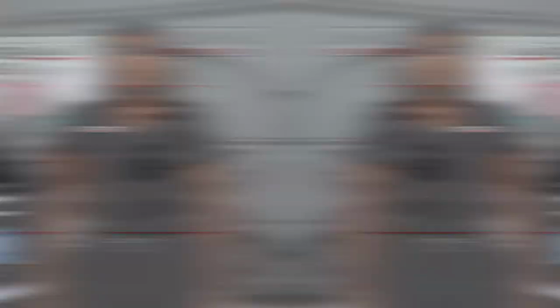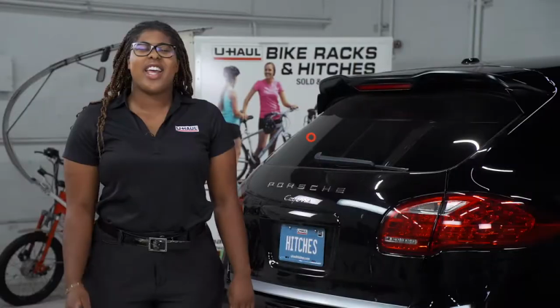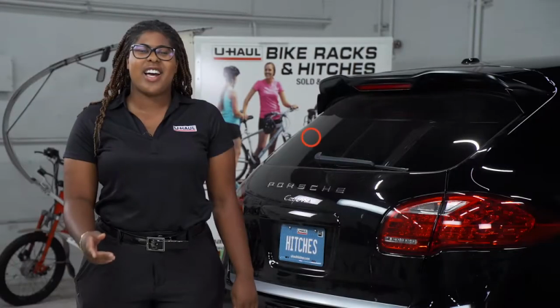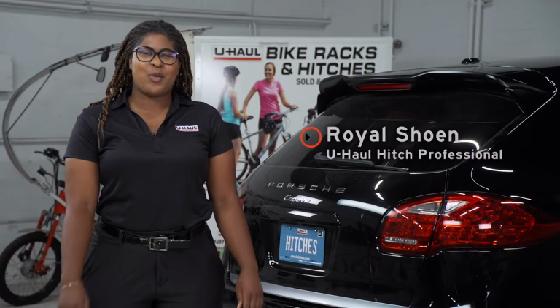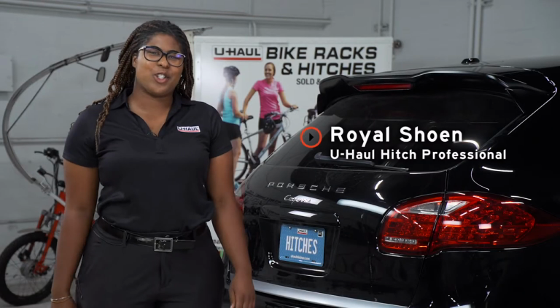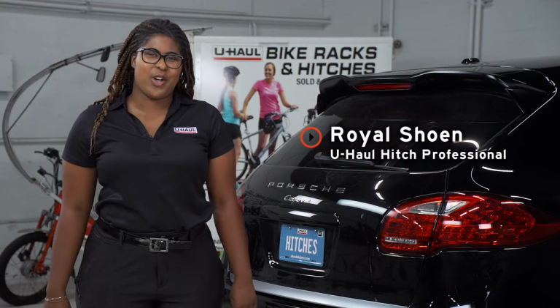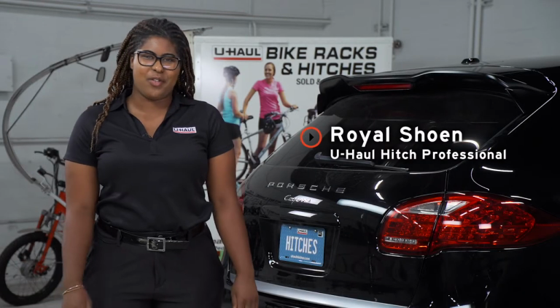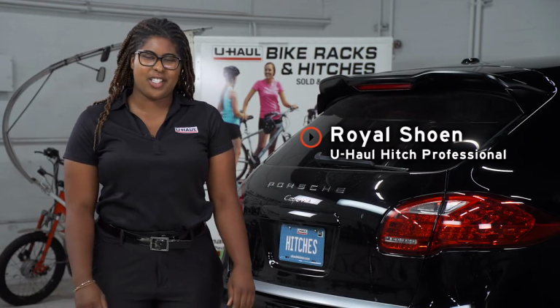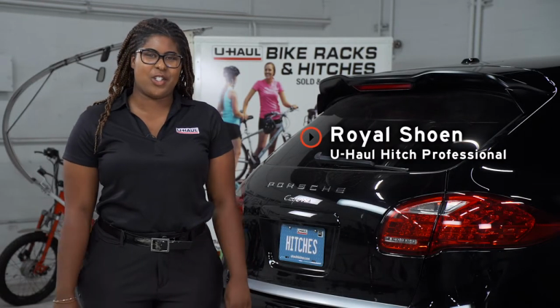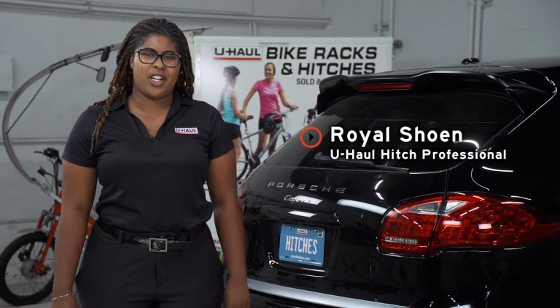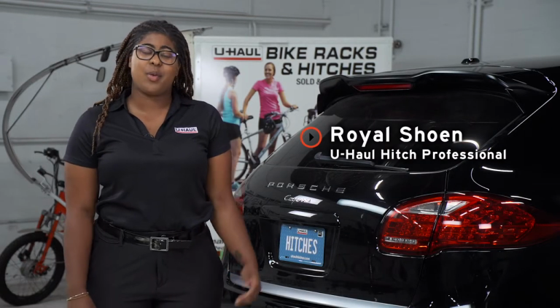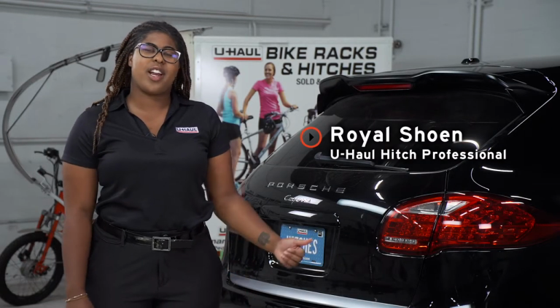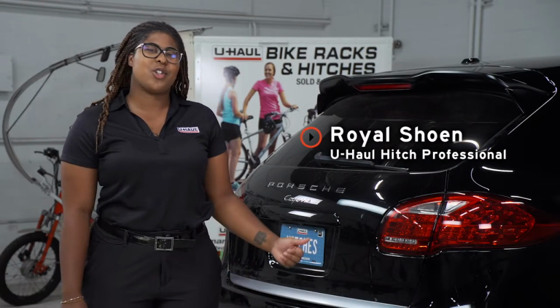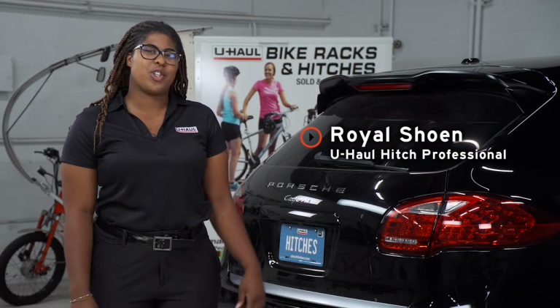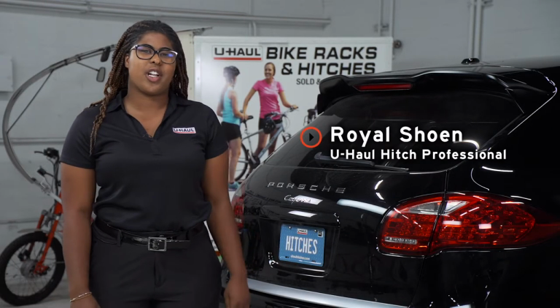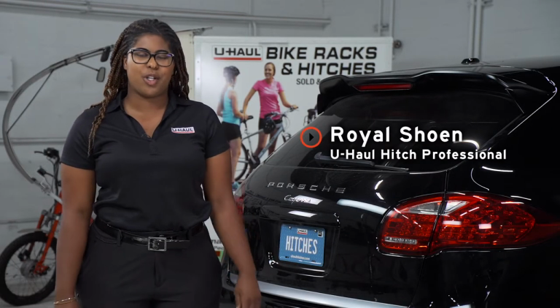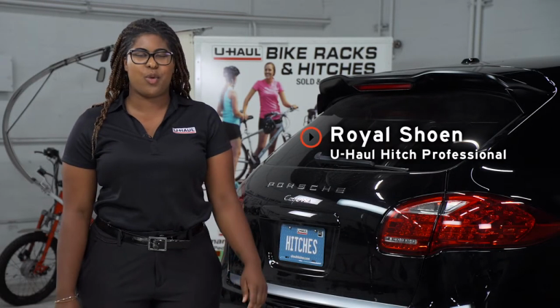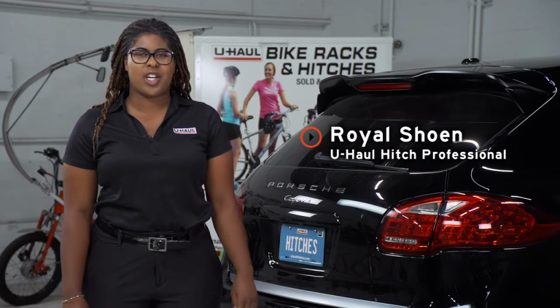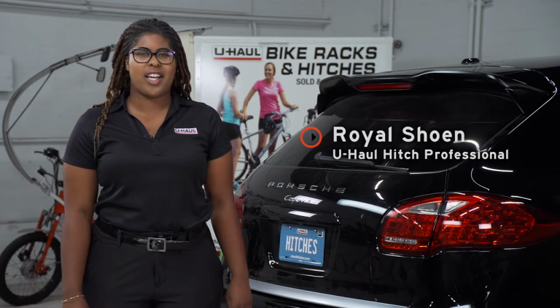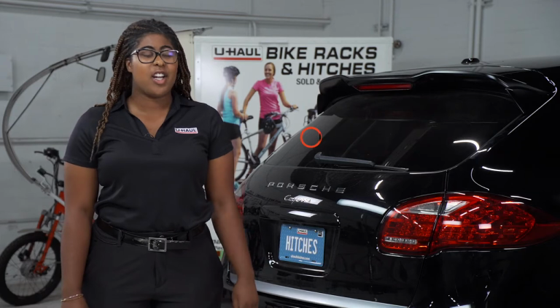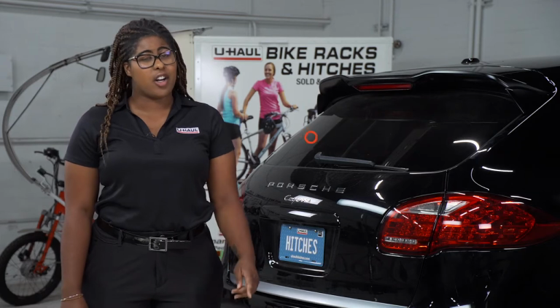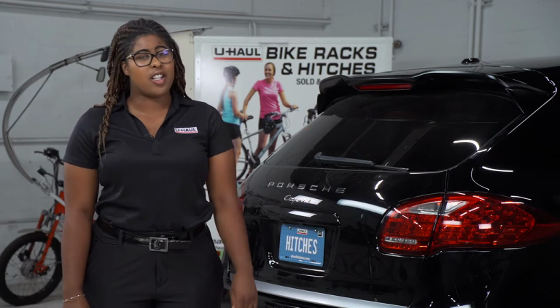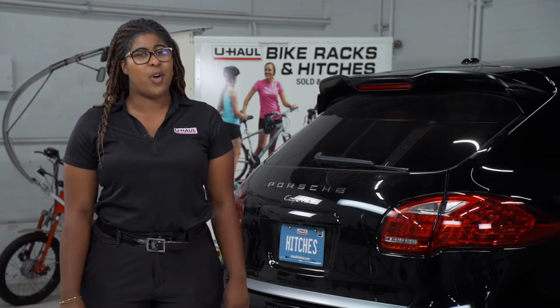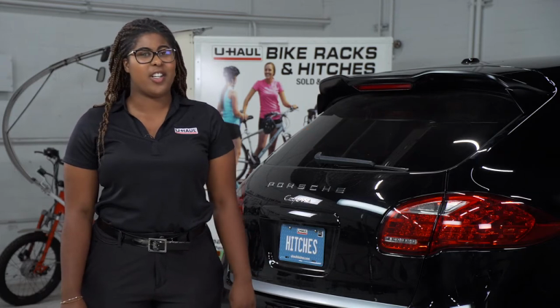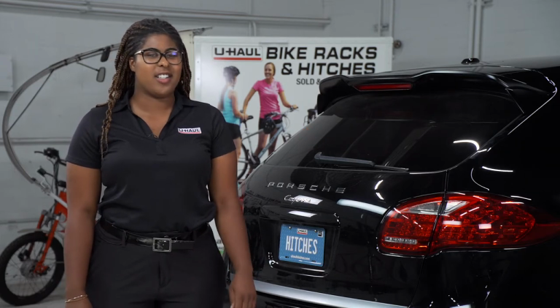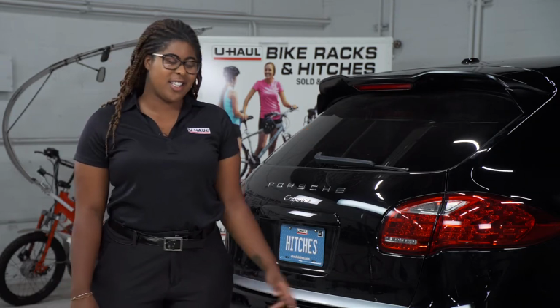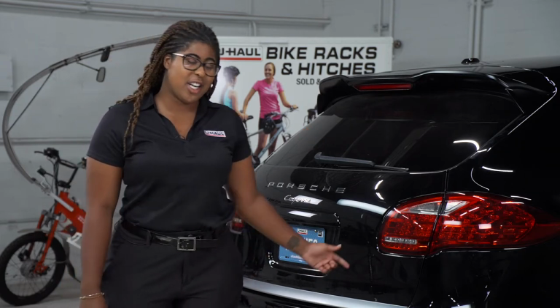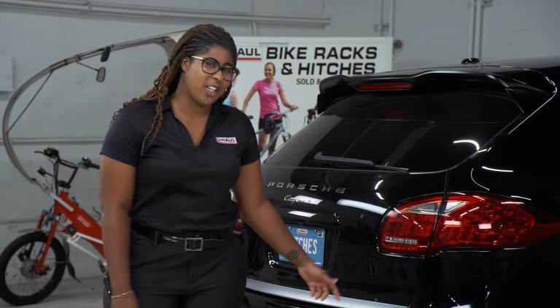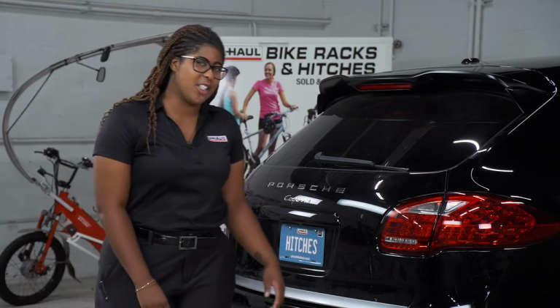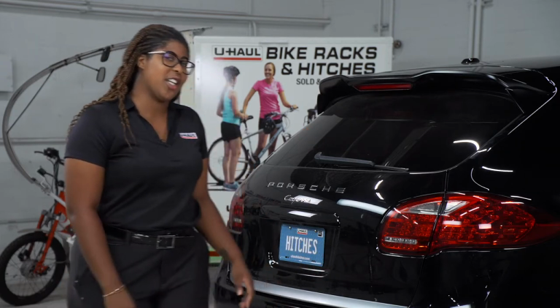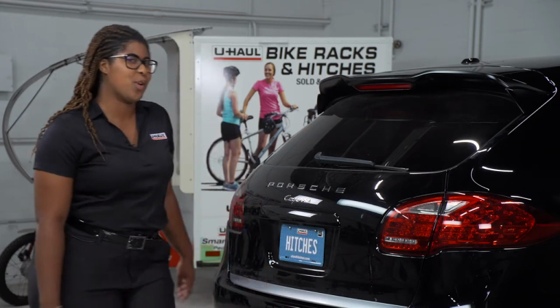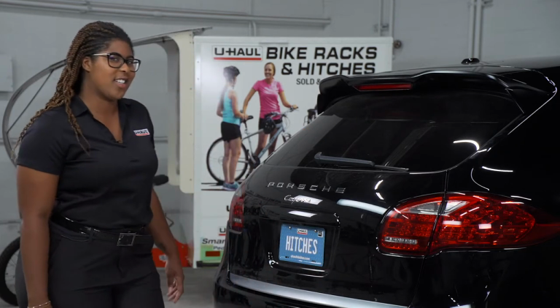Hey guys, I'm Royal Shillen out of Phoenix, Arizona. If you're planning on towing a trailer with your Porsche Cayenne, you're gonna need some wiring done. Let's take a look at the installation process.